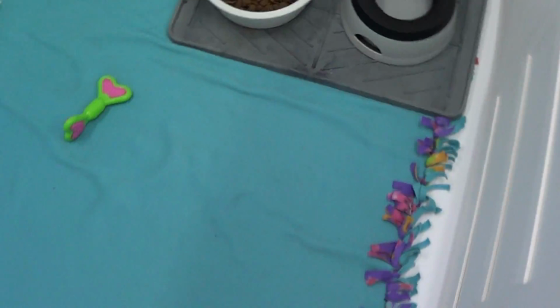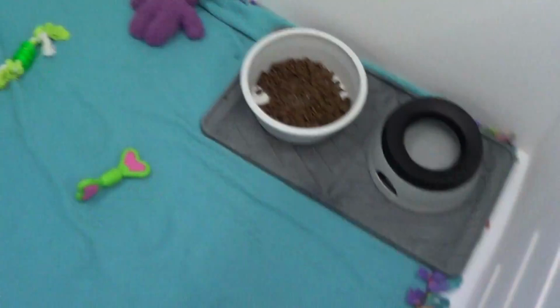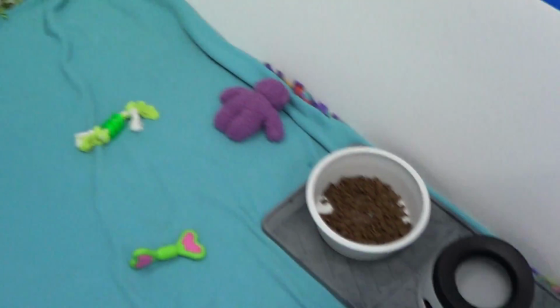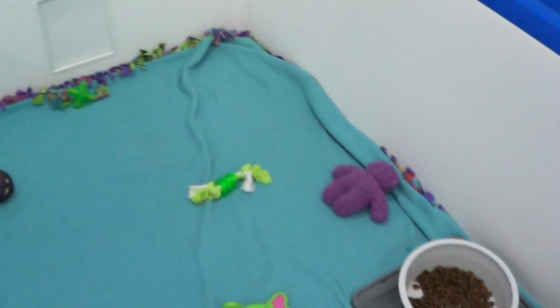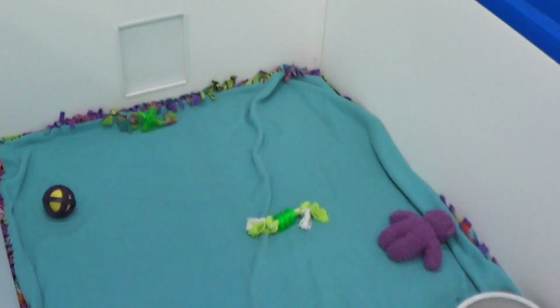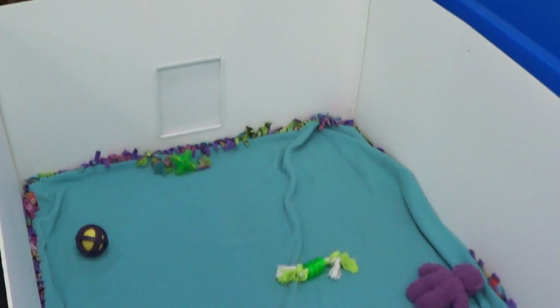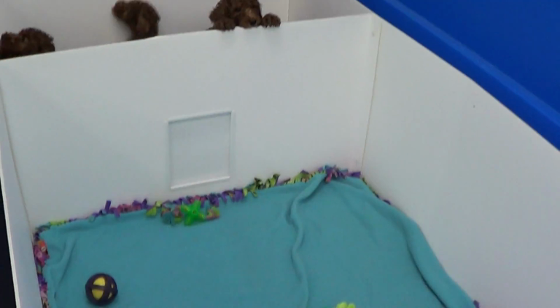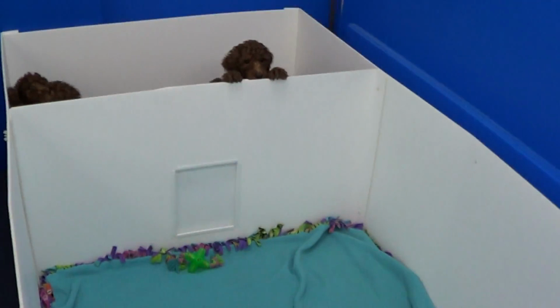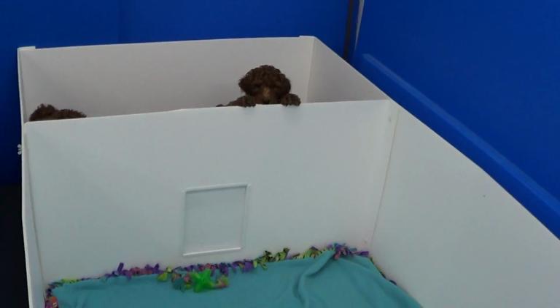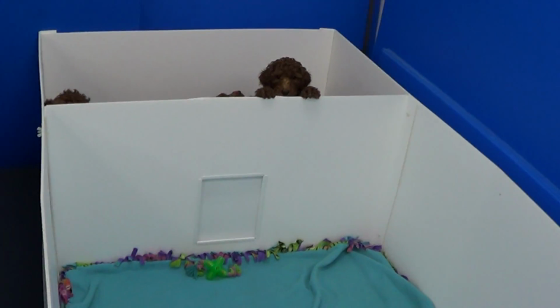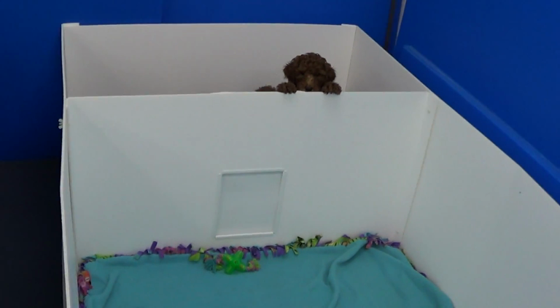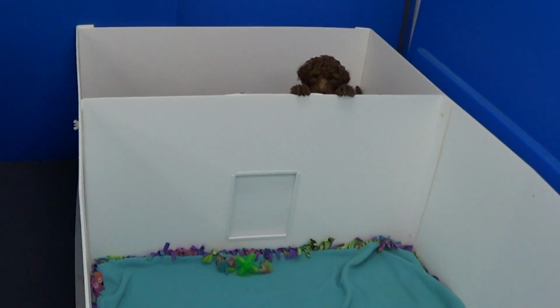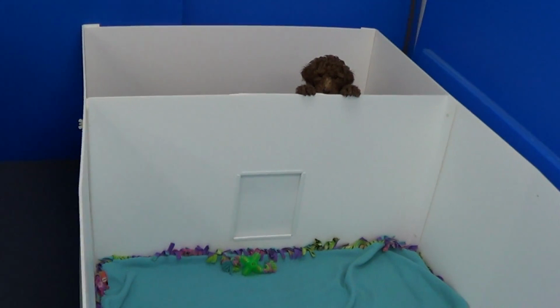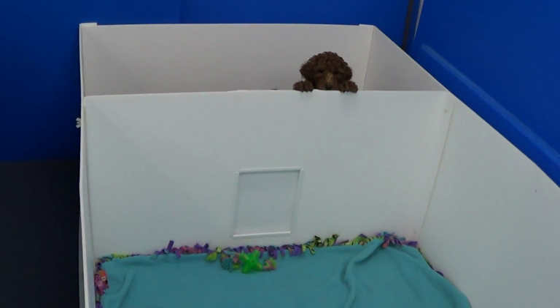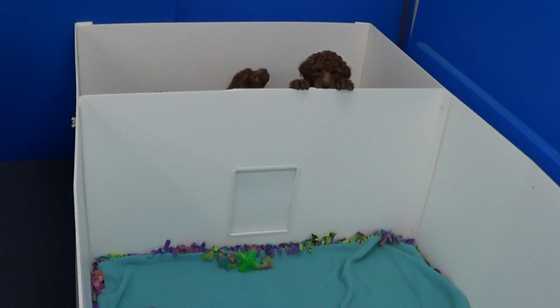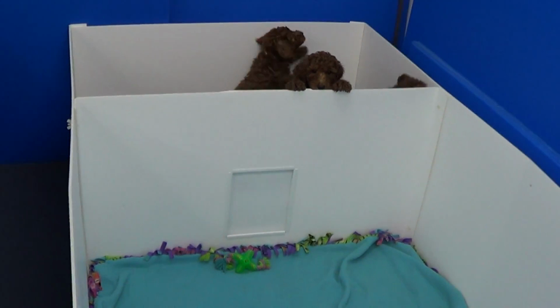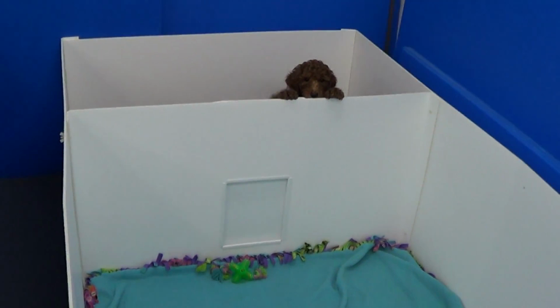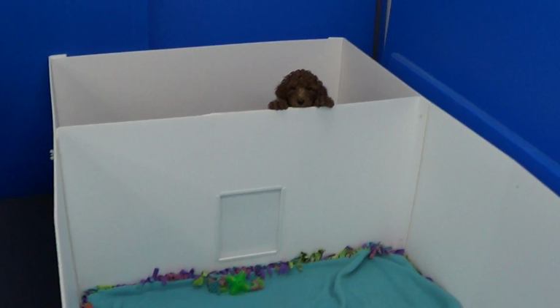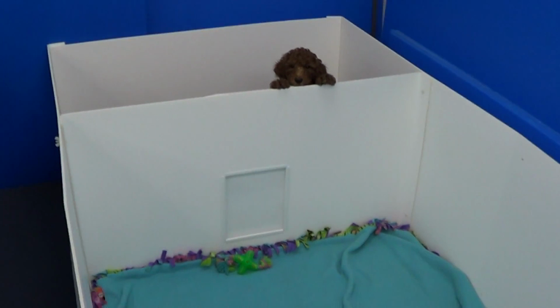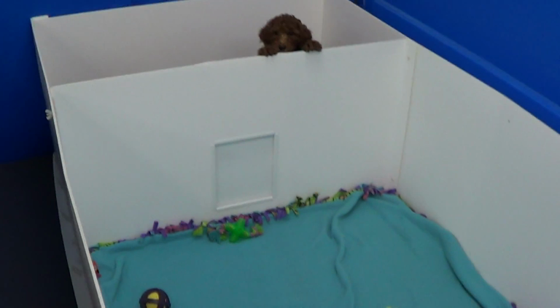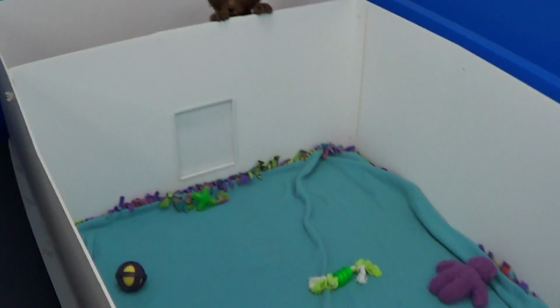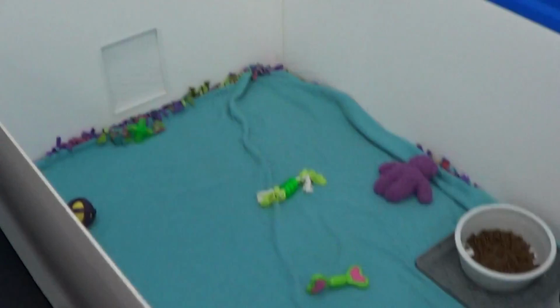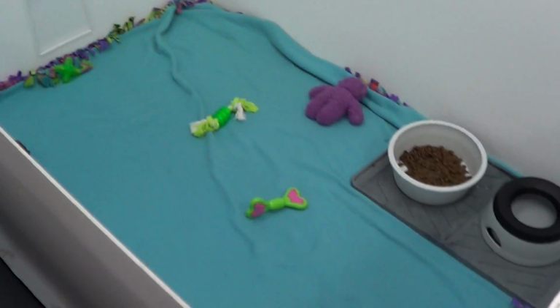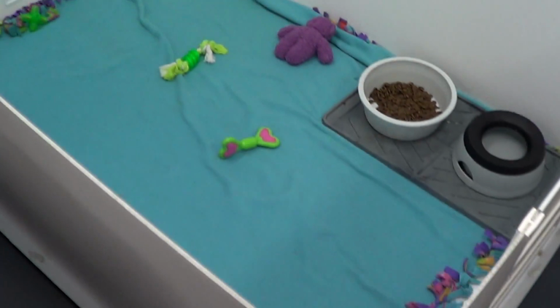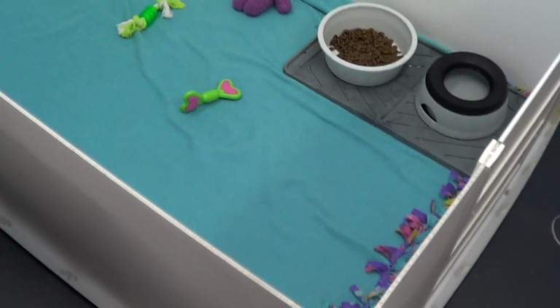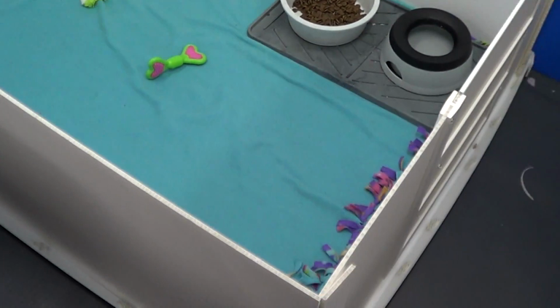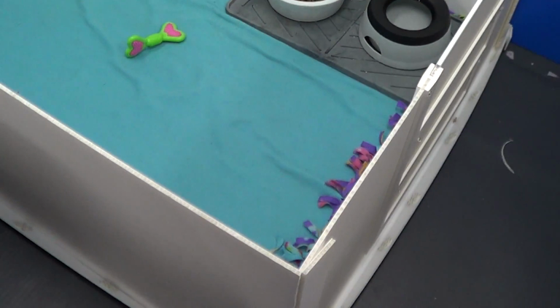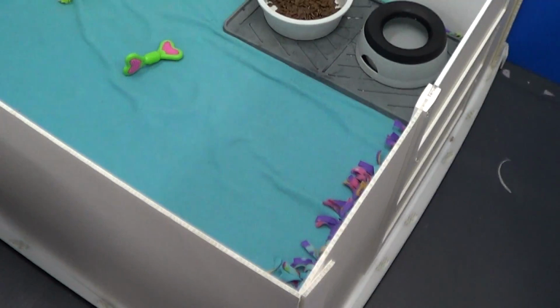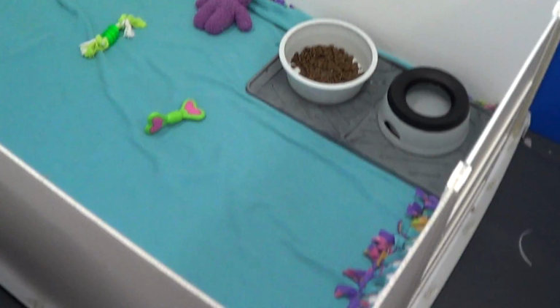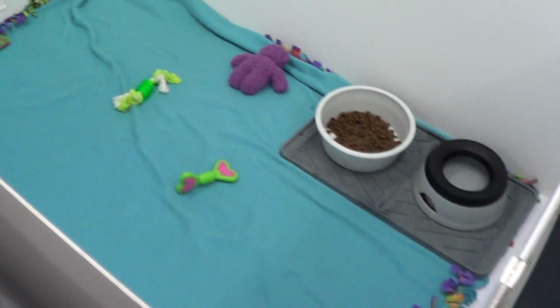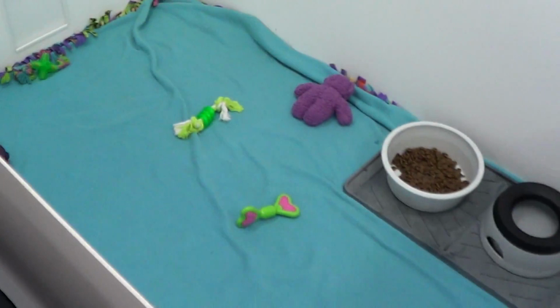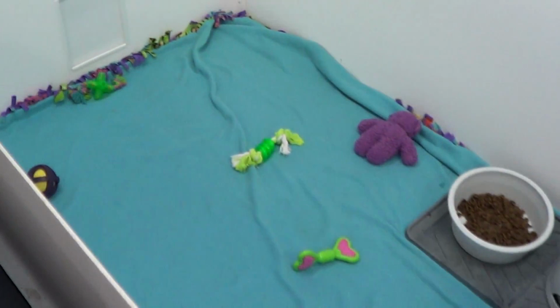So this is the ultimate puppy box. I finally got some video together with older puppies in it, so you can see how the box will hold up.